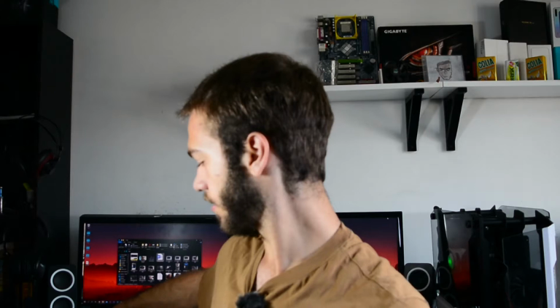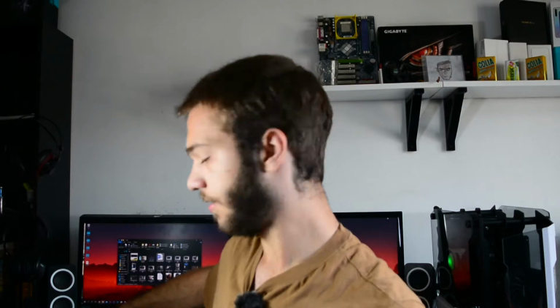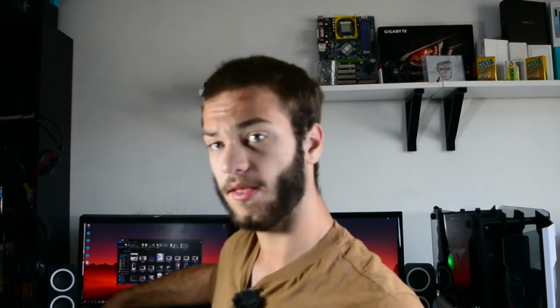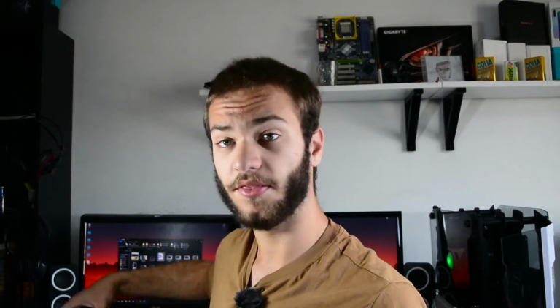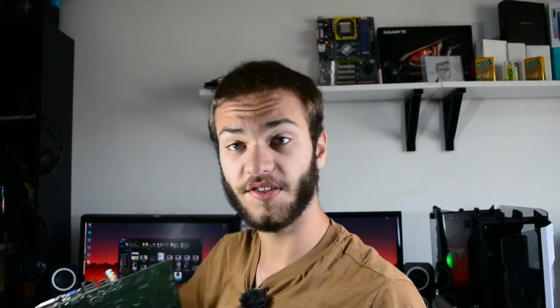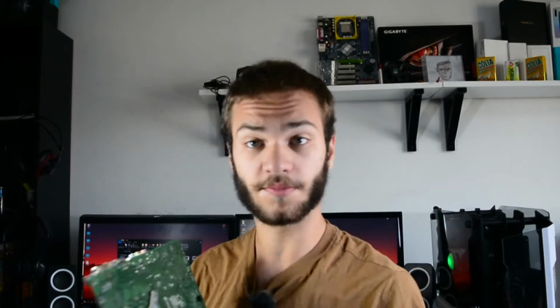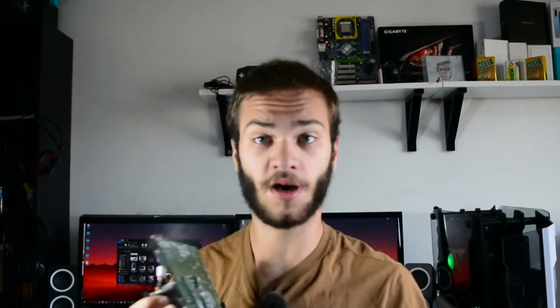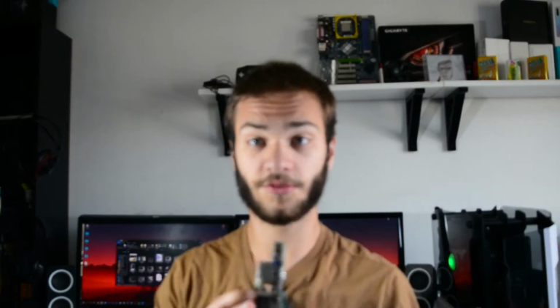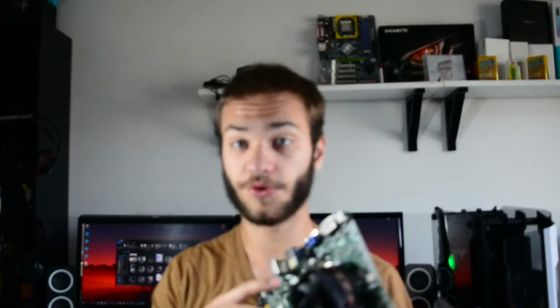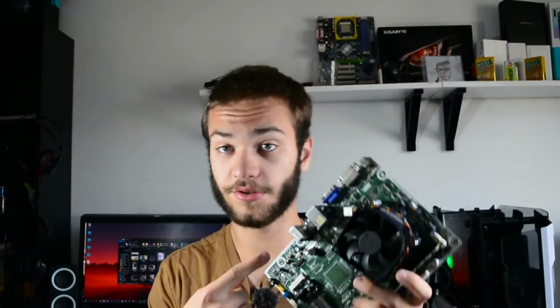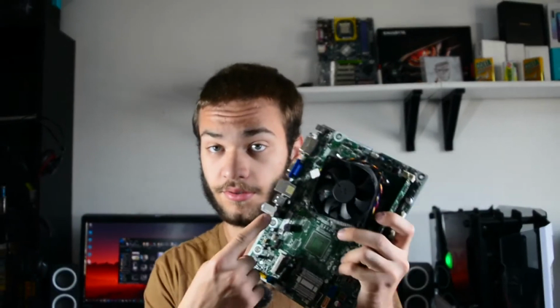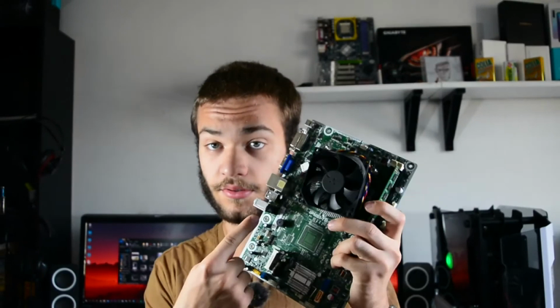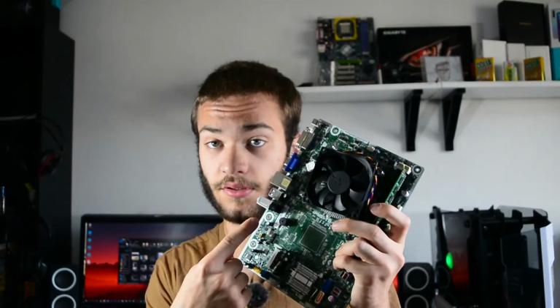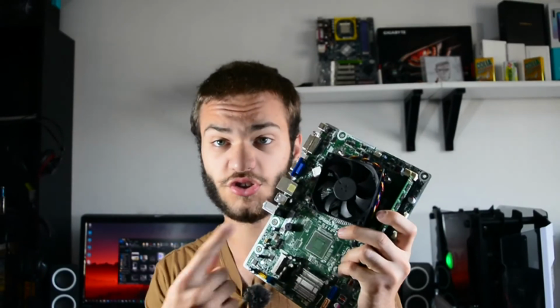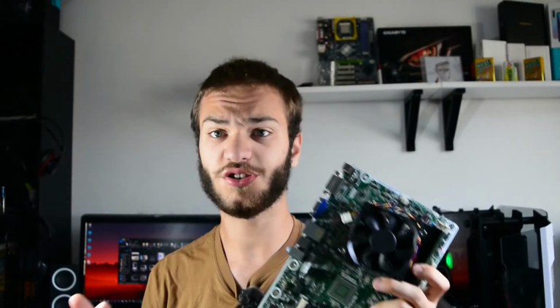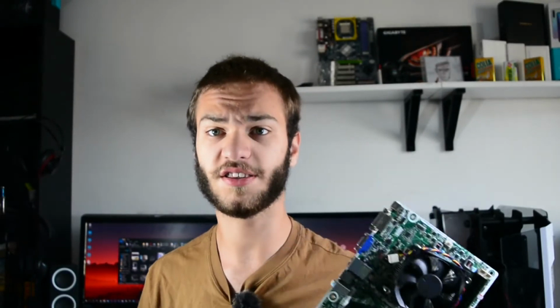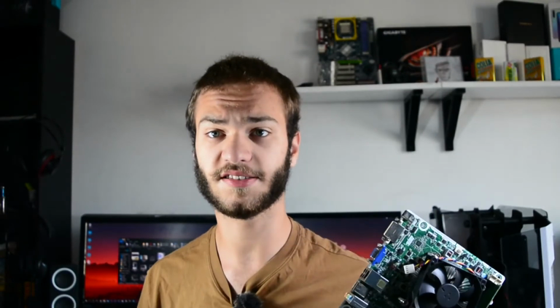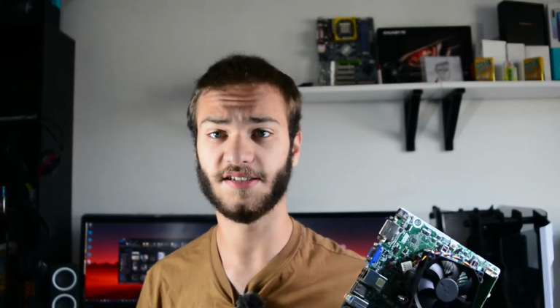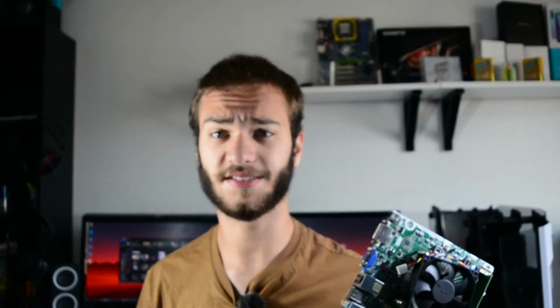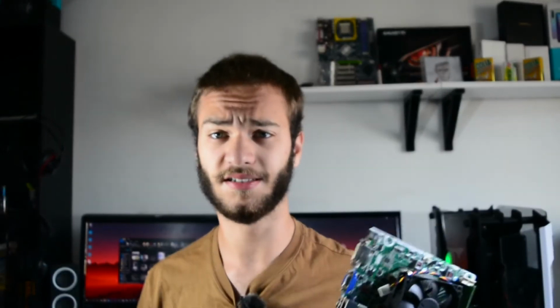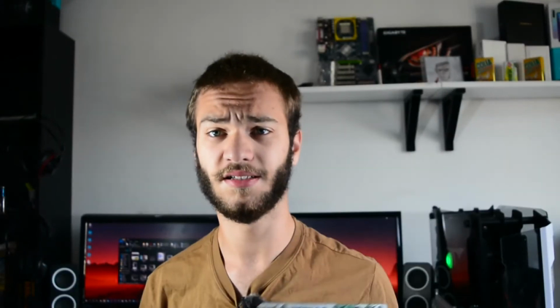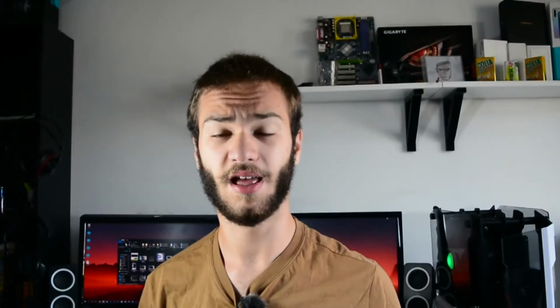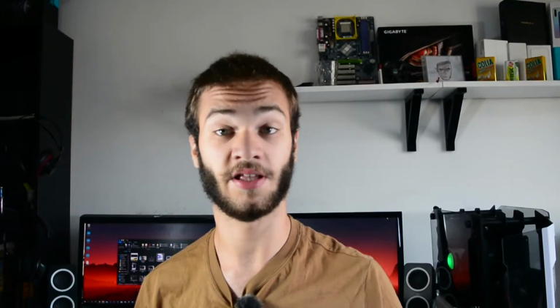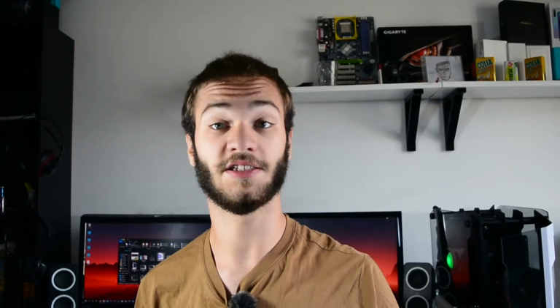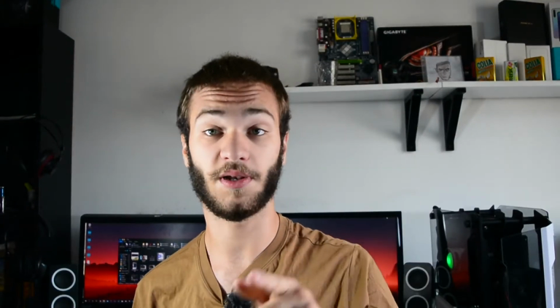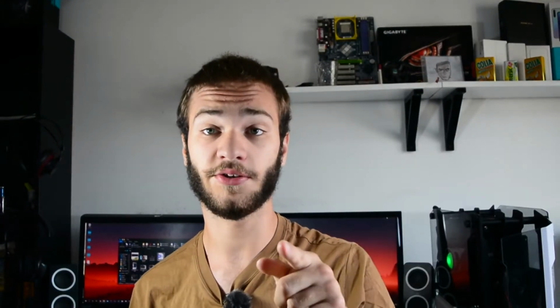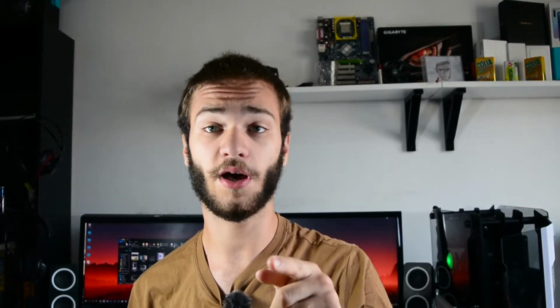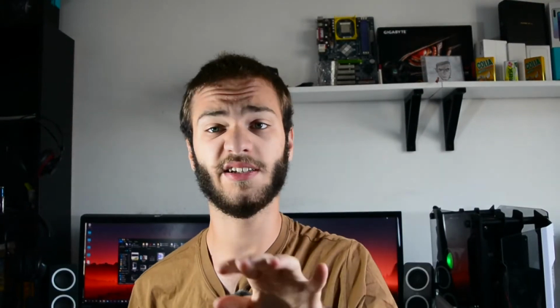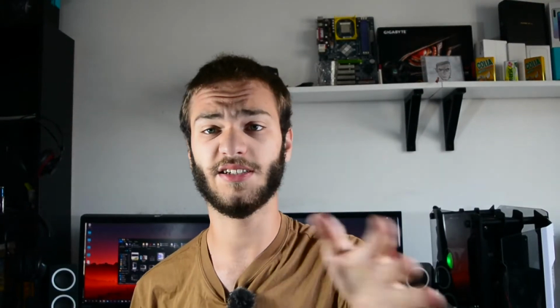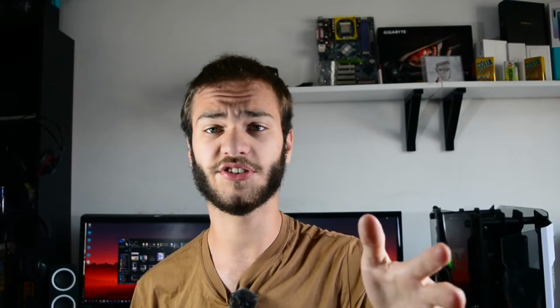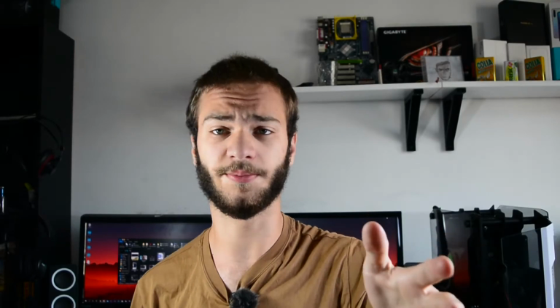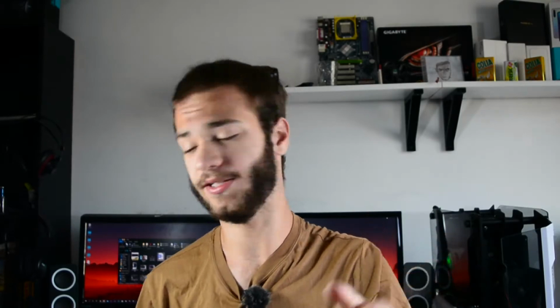This motherboard should not exist, and I'll explain why in just a minute.